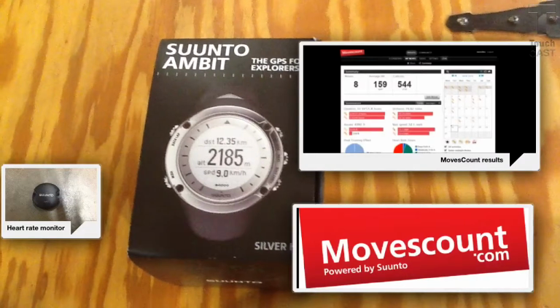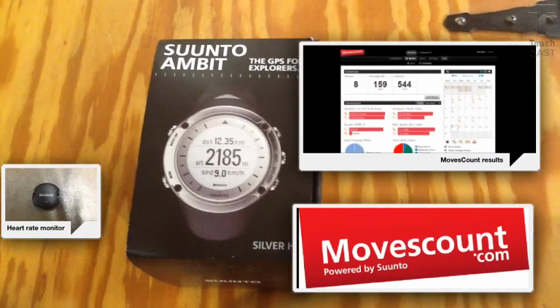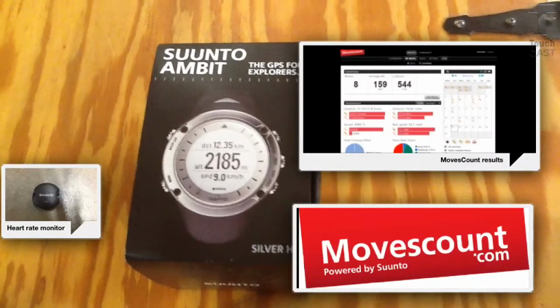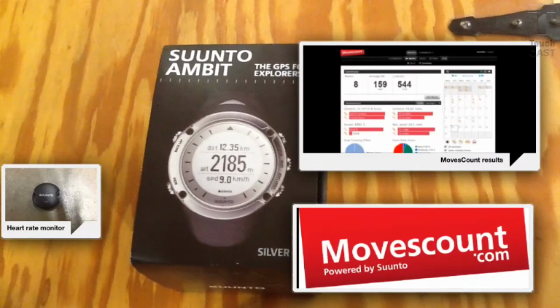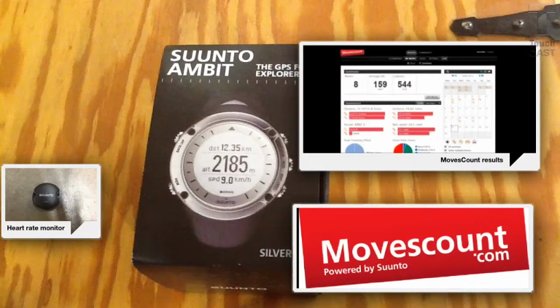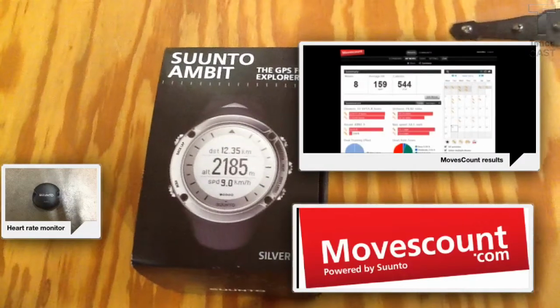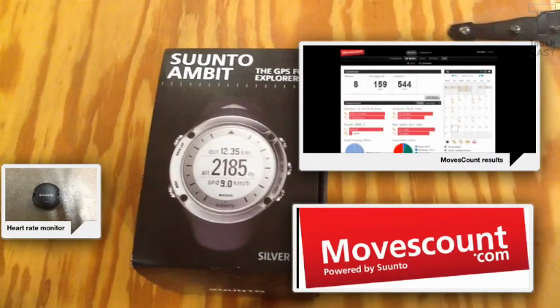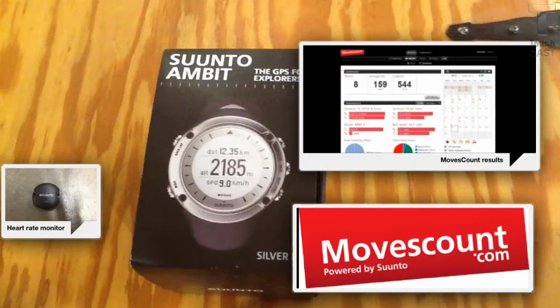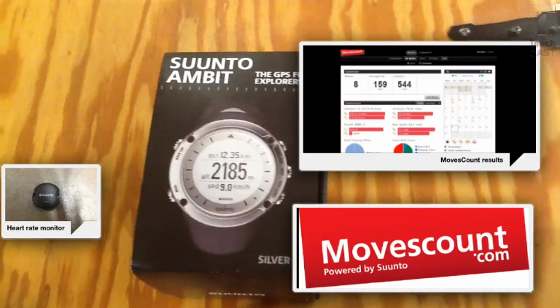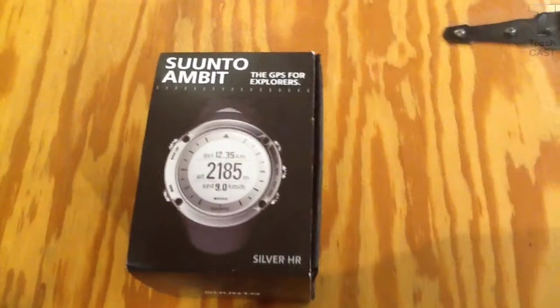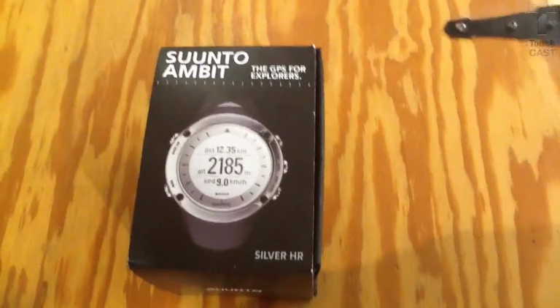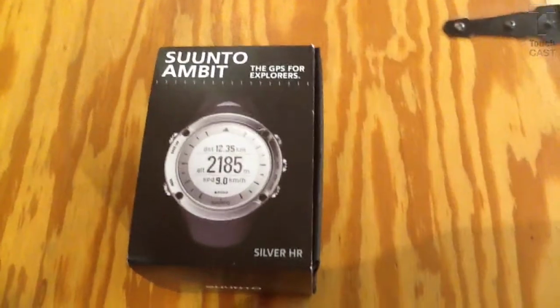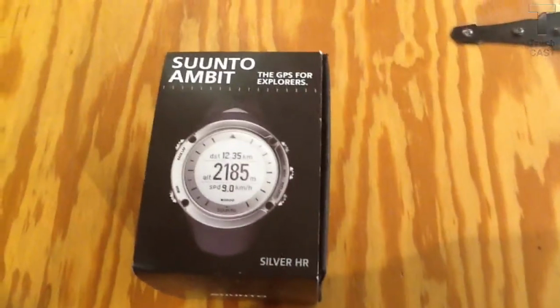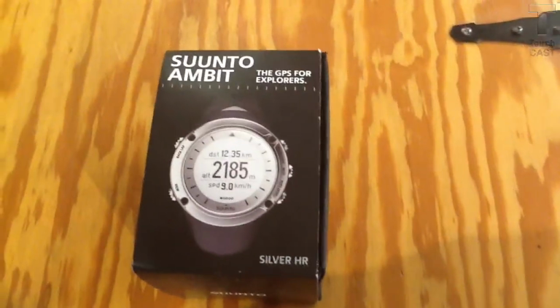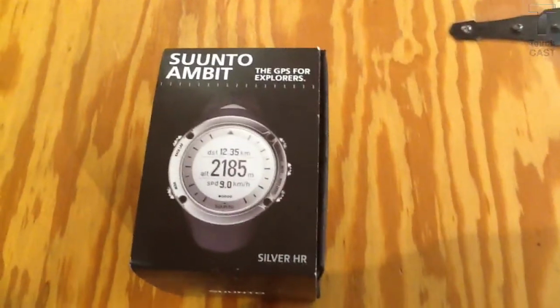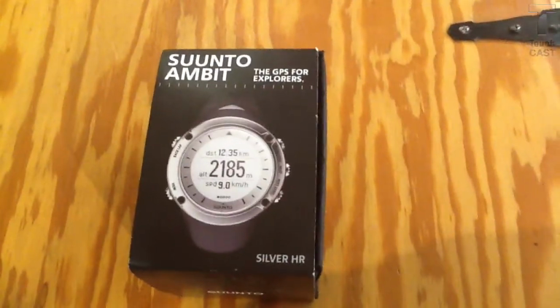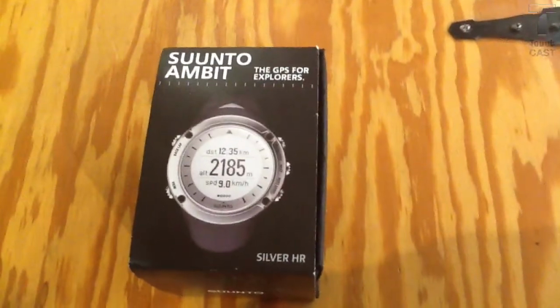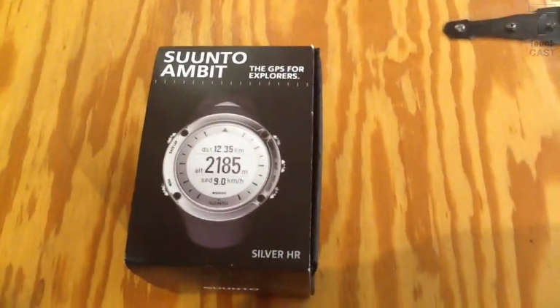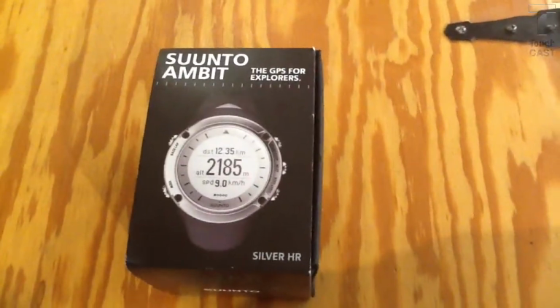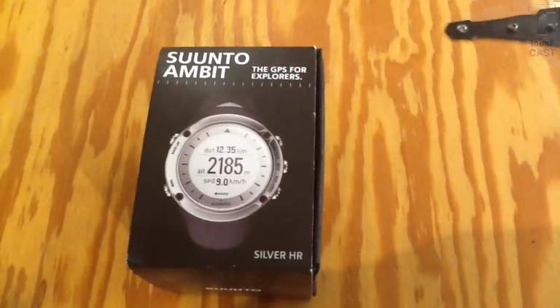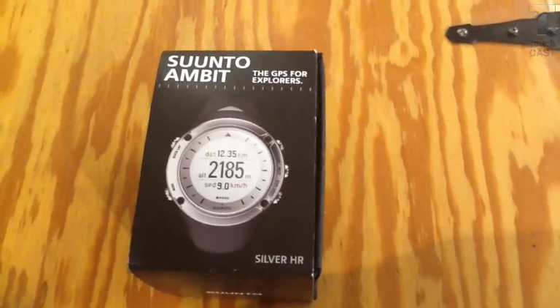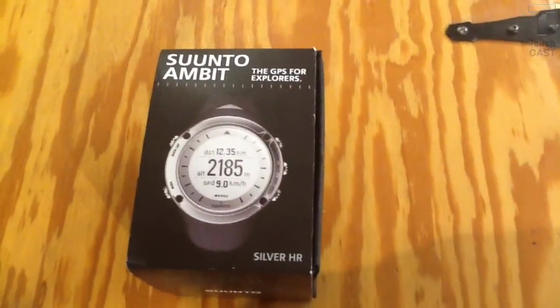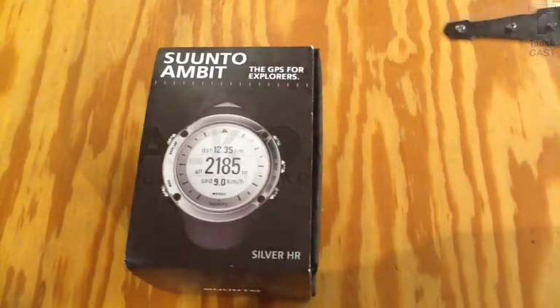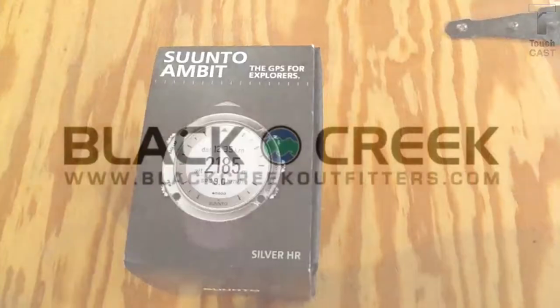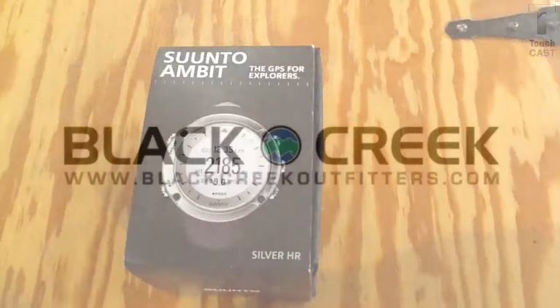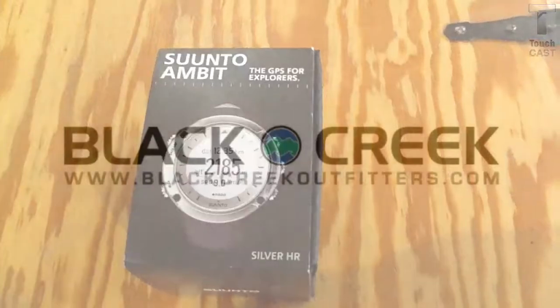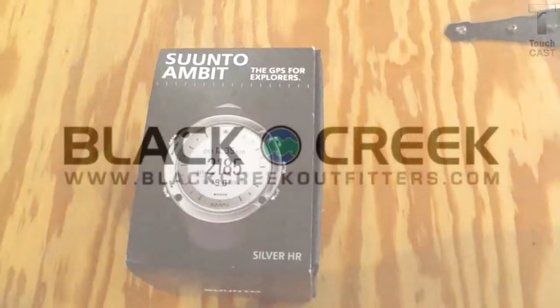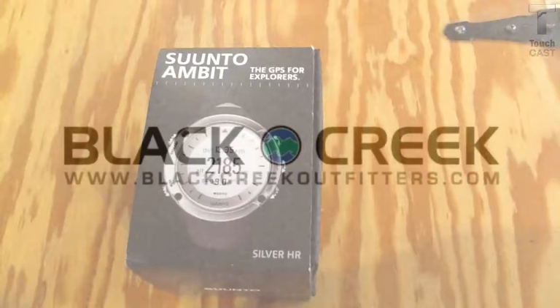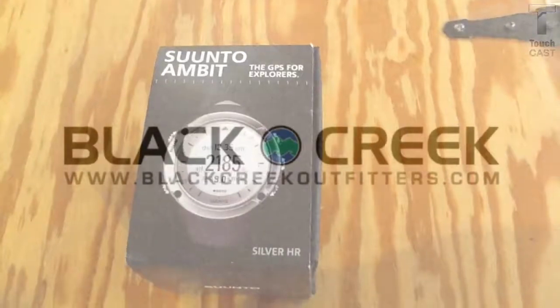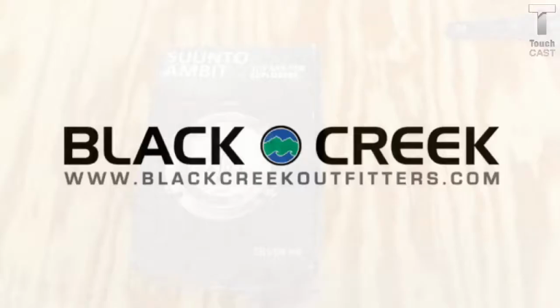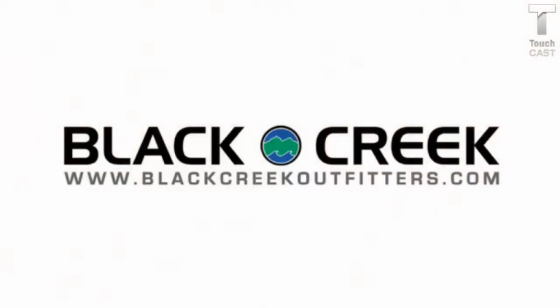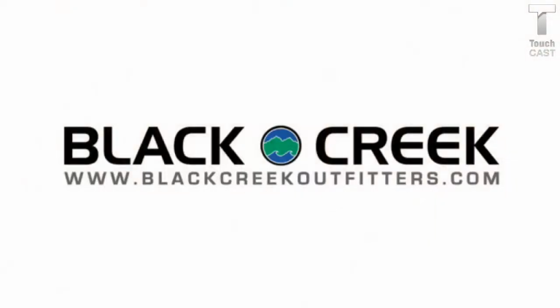This is the Suunto Ambit Silver, sold here at Black Creek Outfitters.